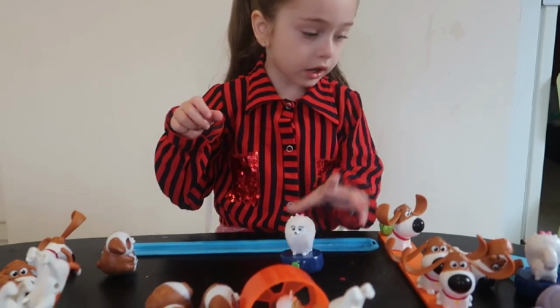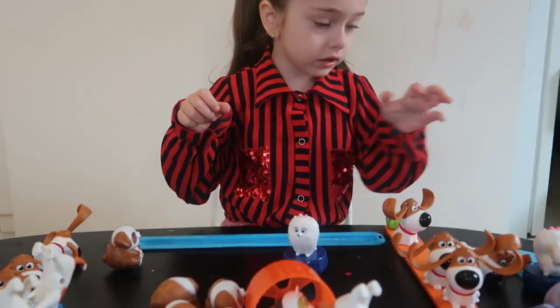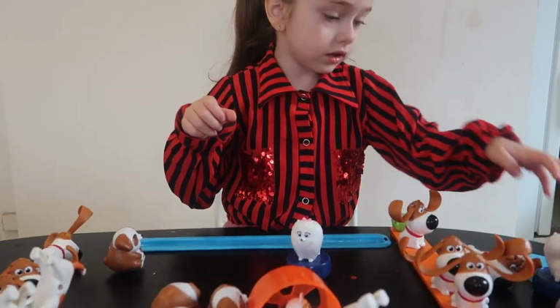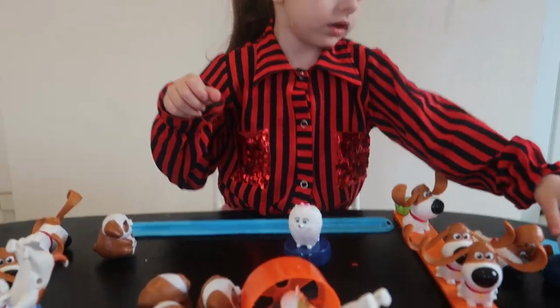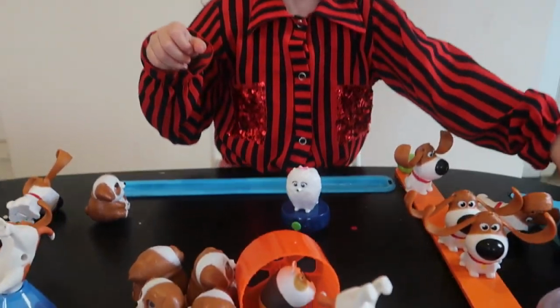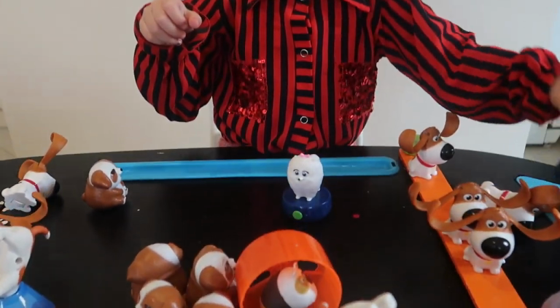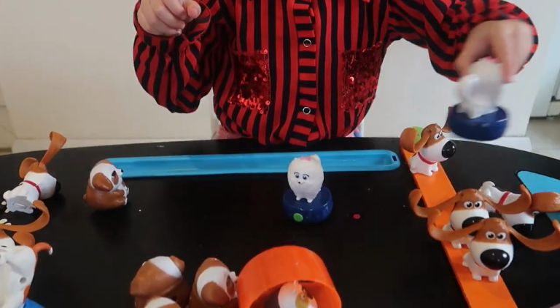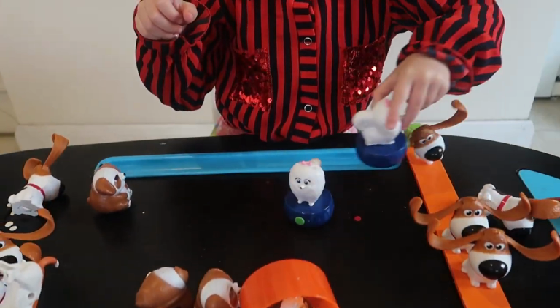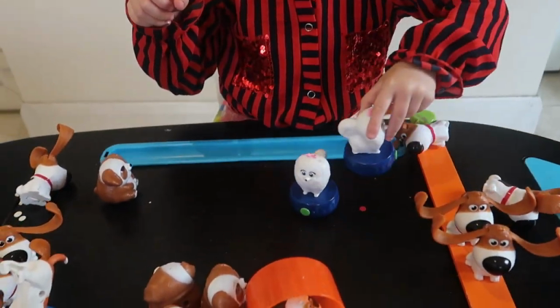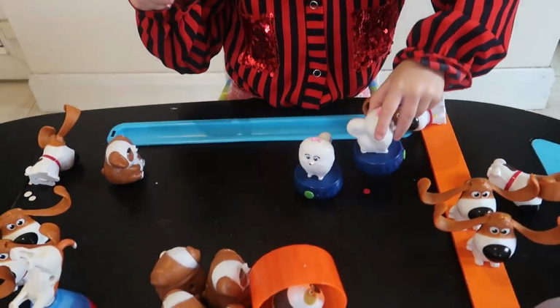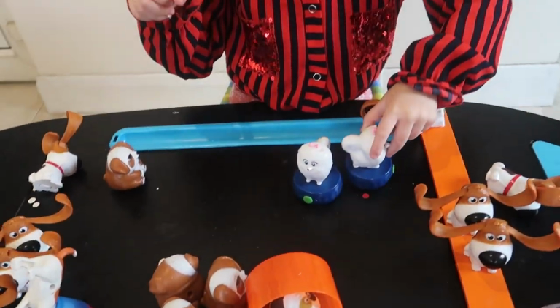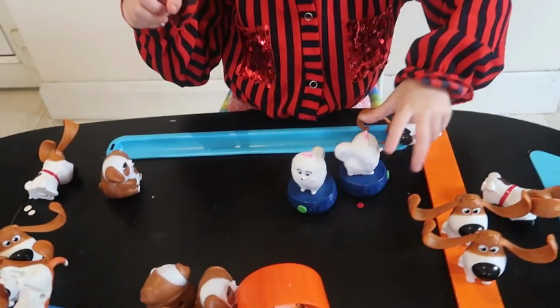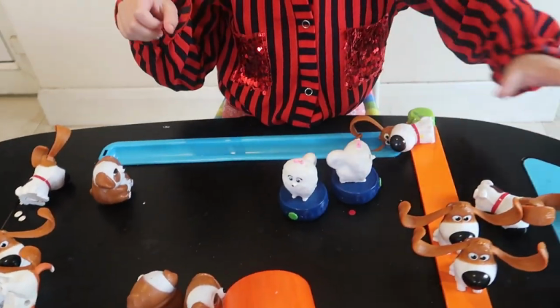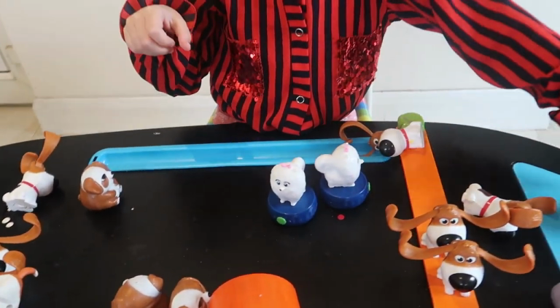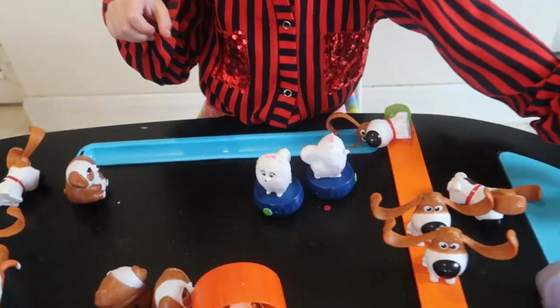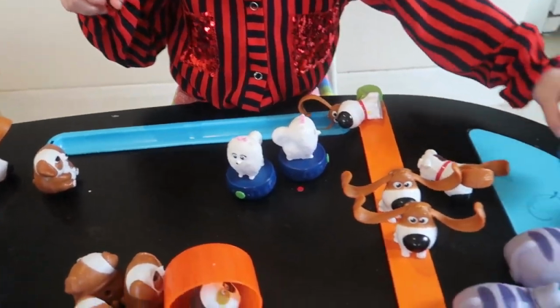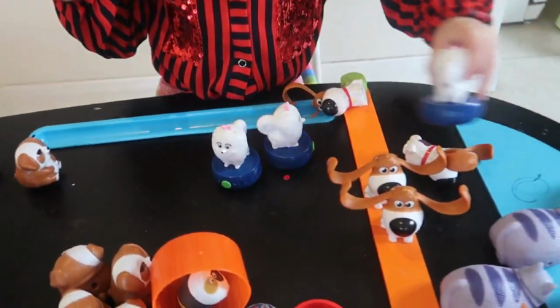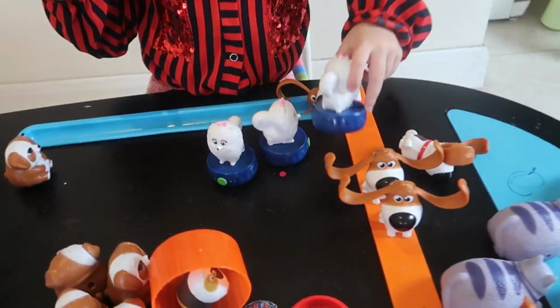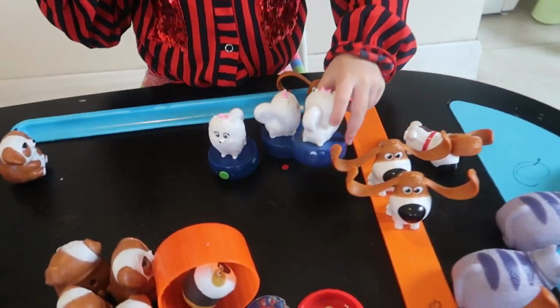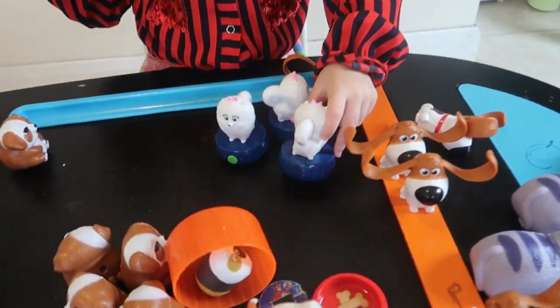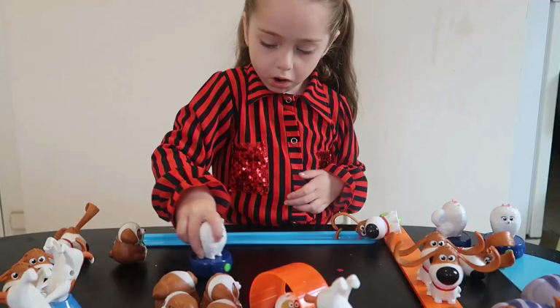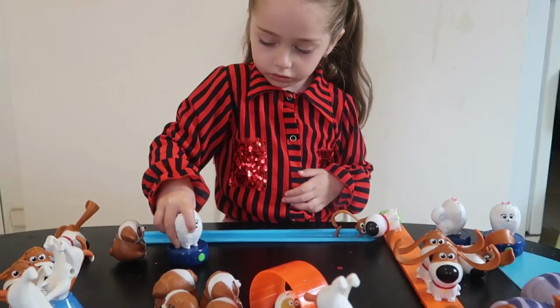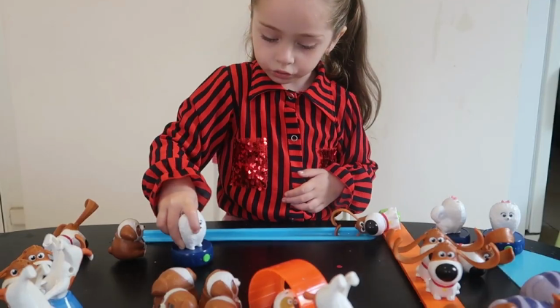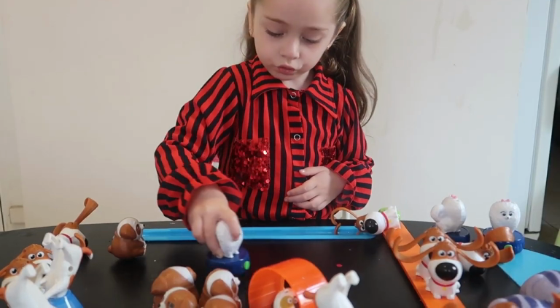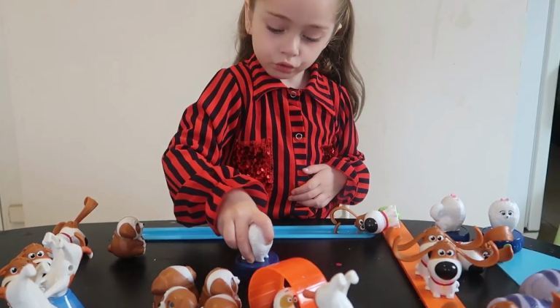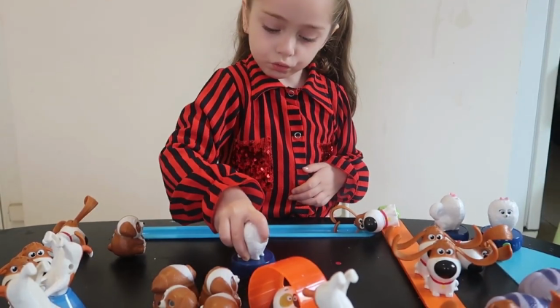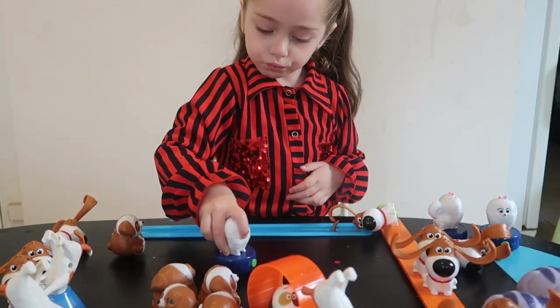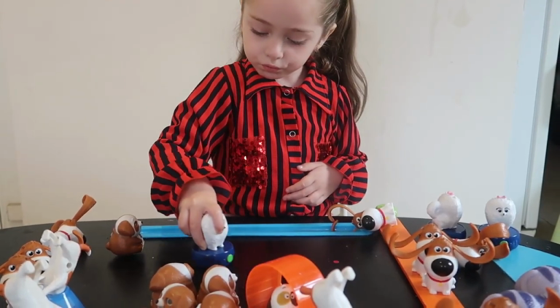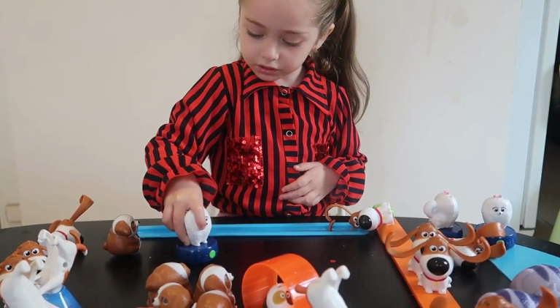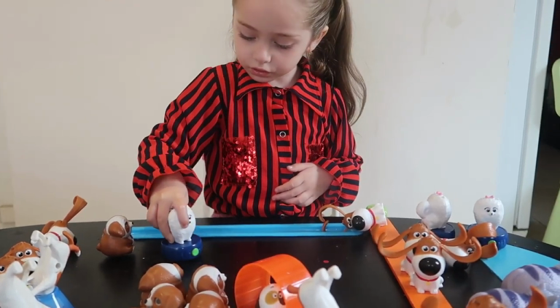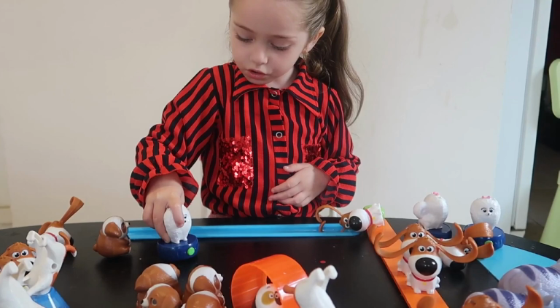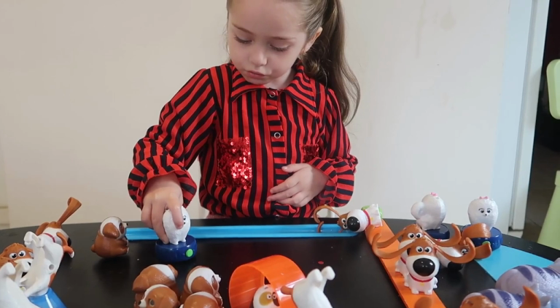This one is the blue kitten. One, two, three — one, two, three, go!